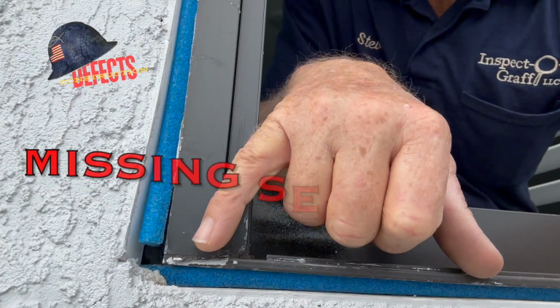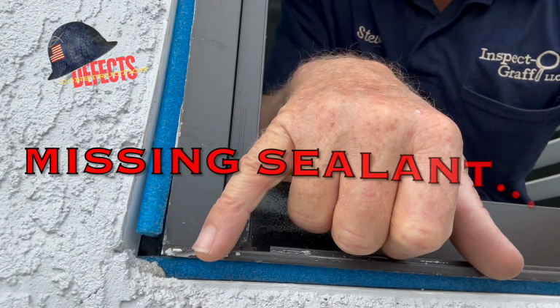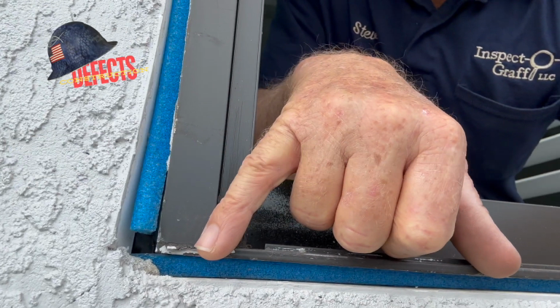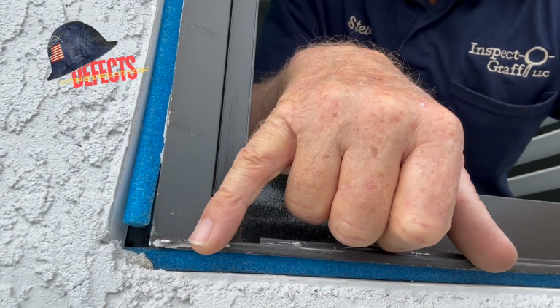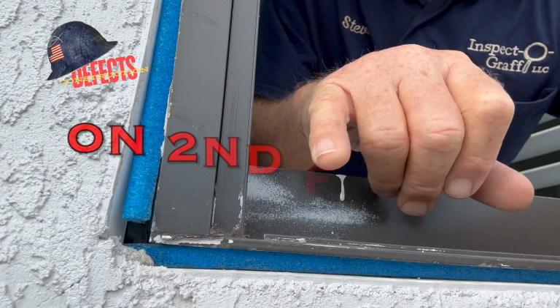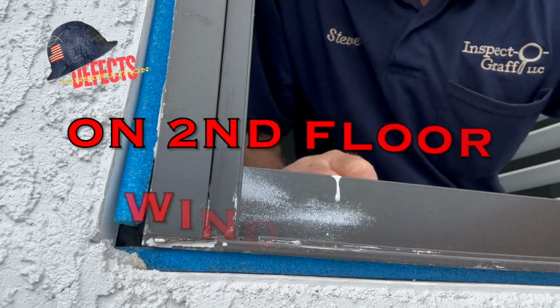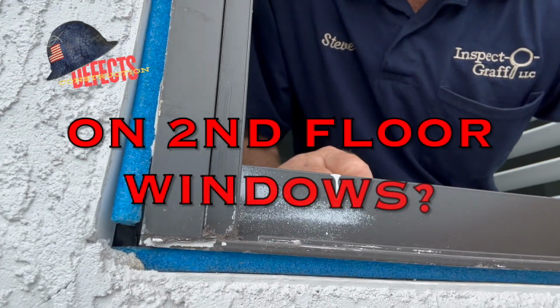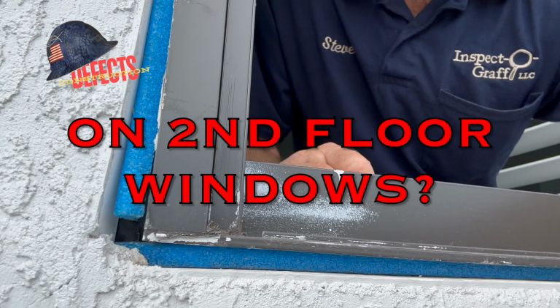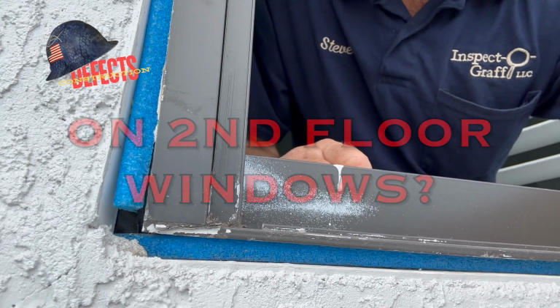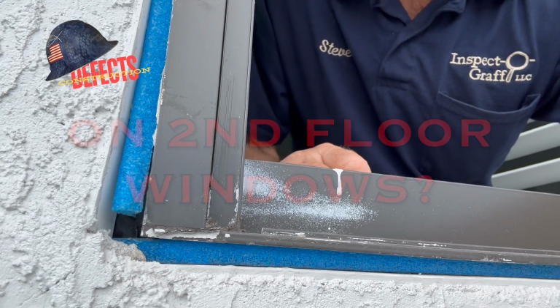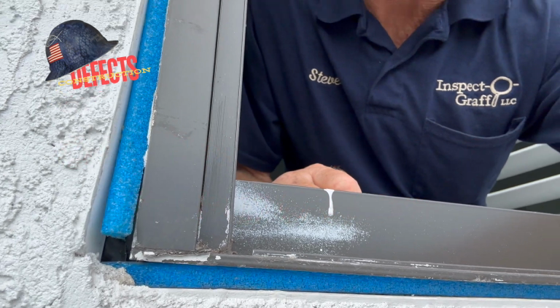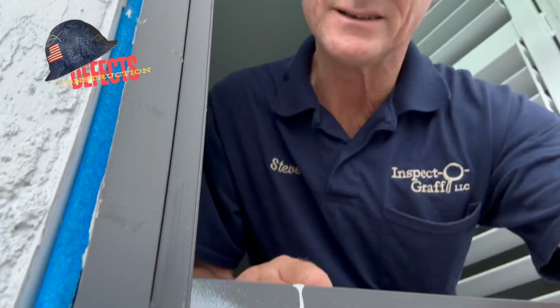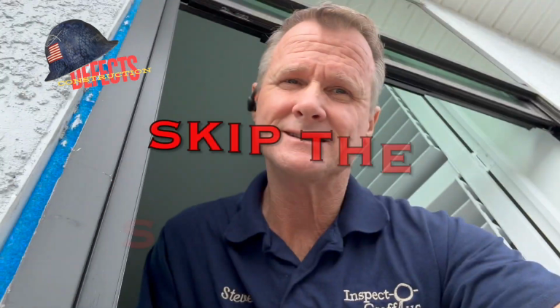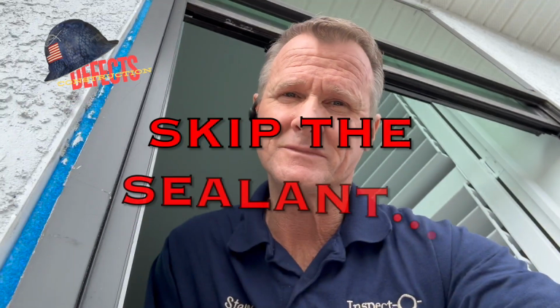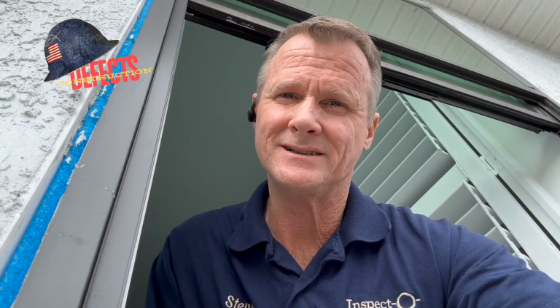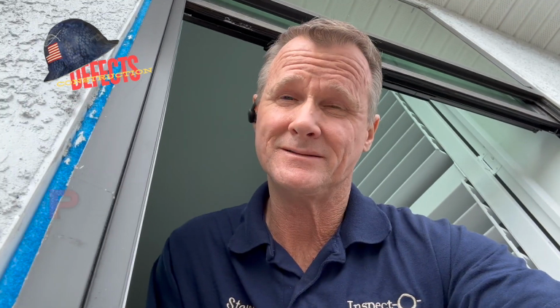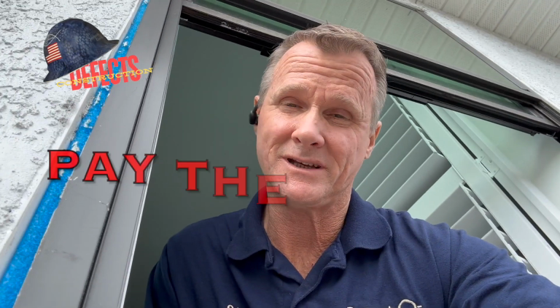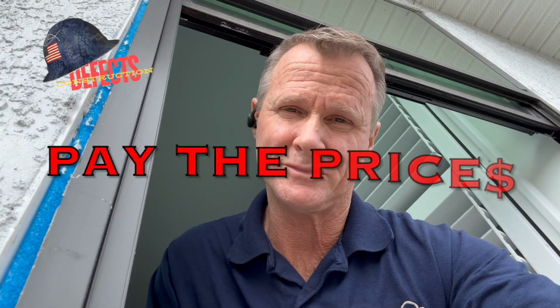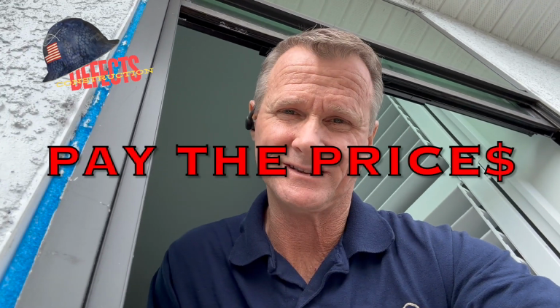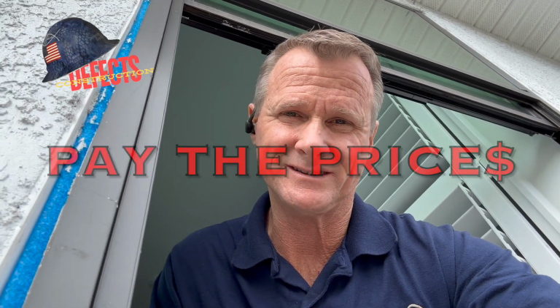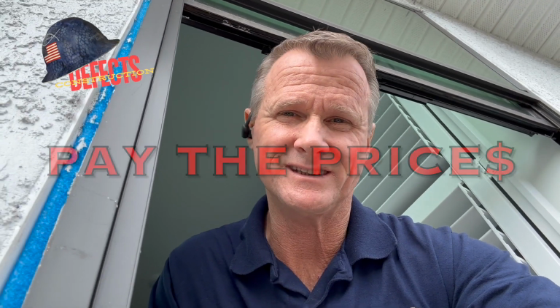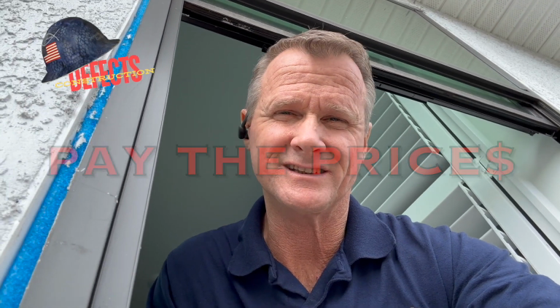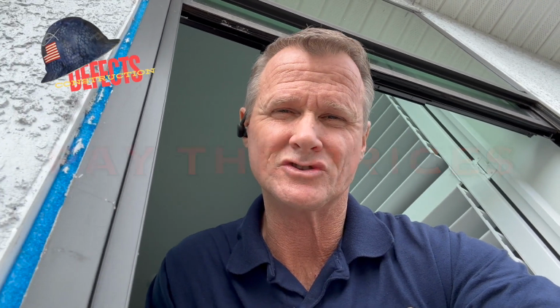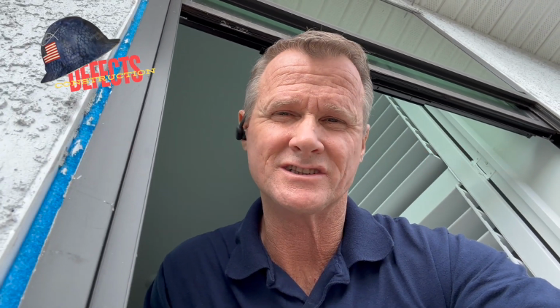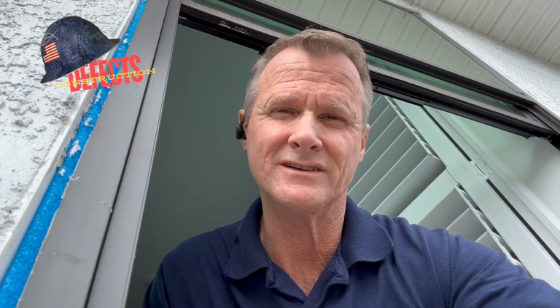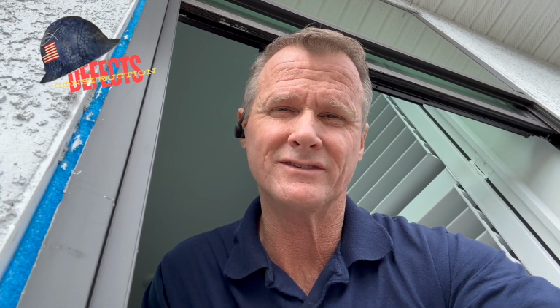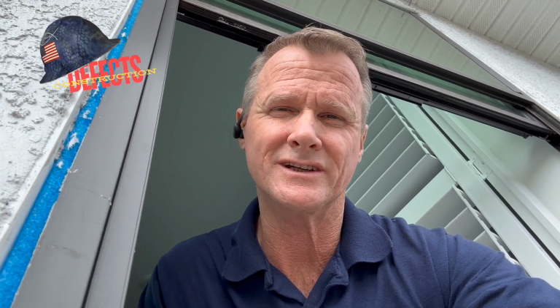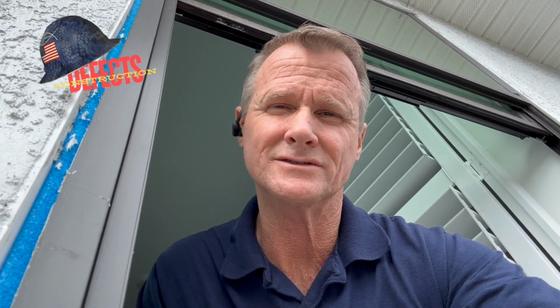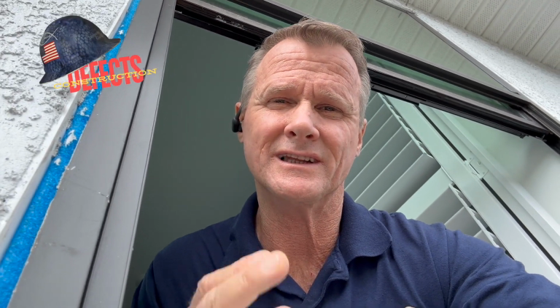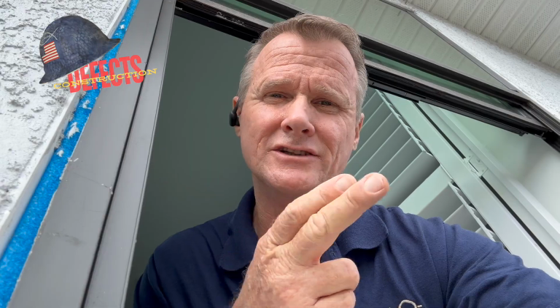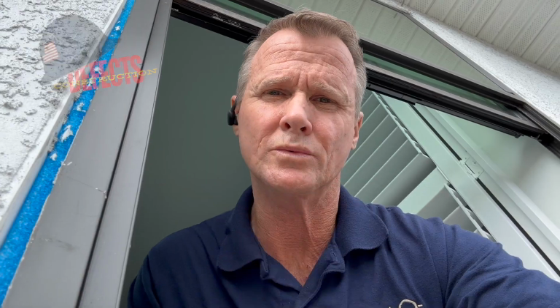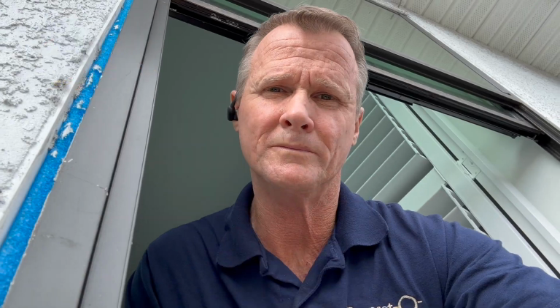Missing sealant on second floor windows — skip the sealant, pay the price. On today's construction defect video, let's go.